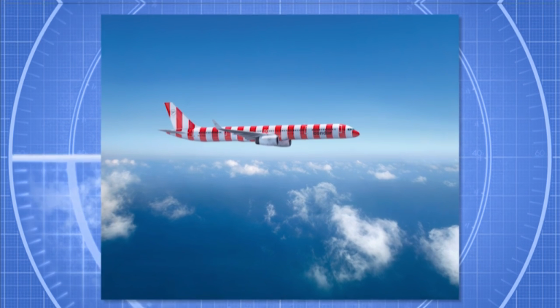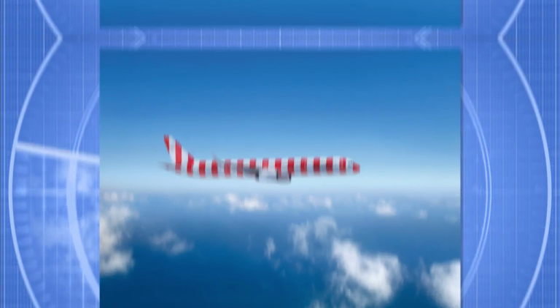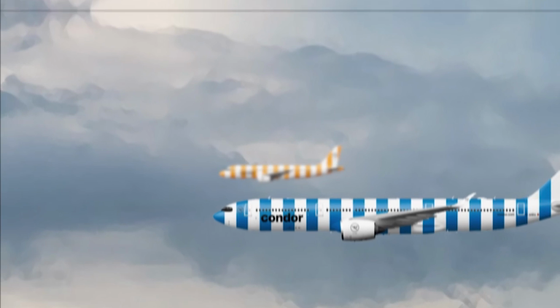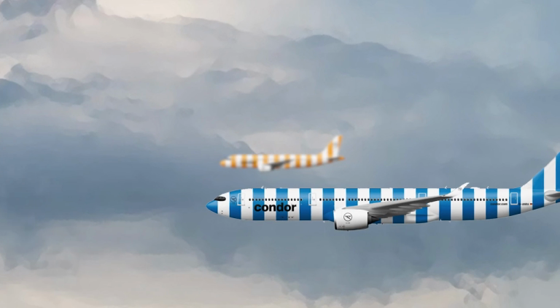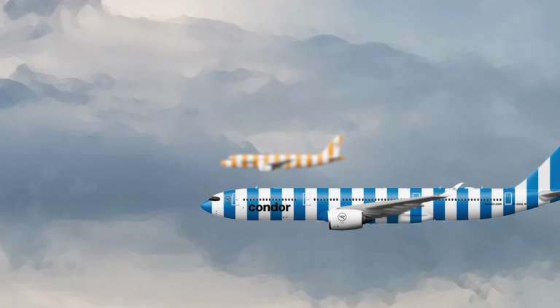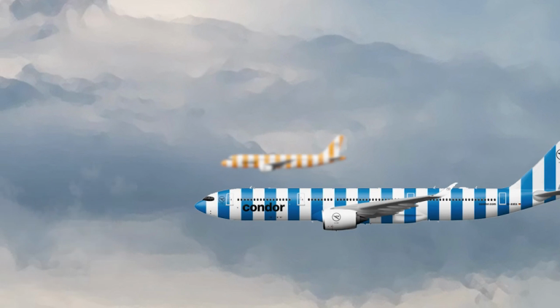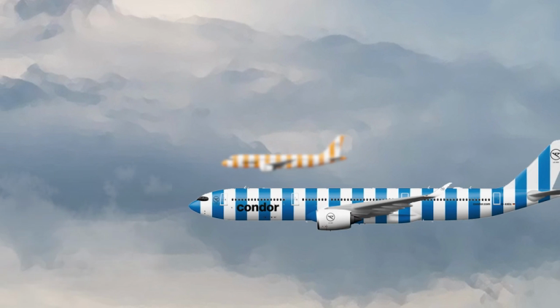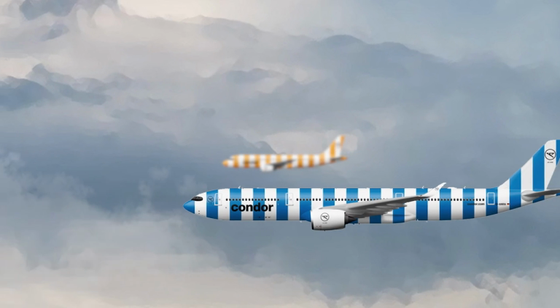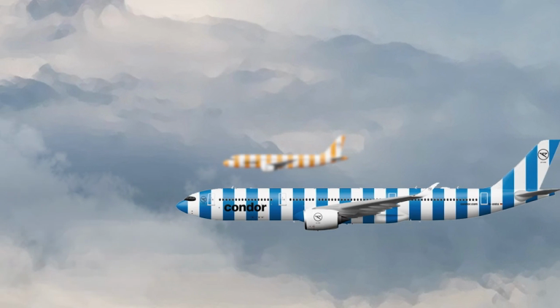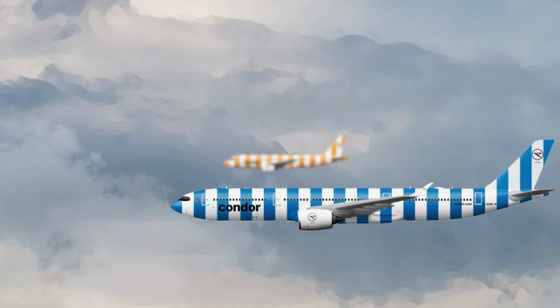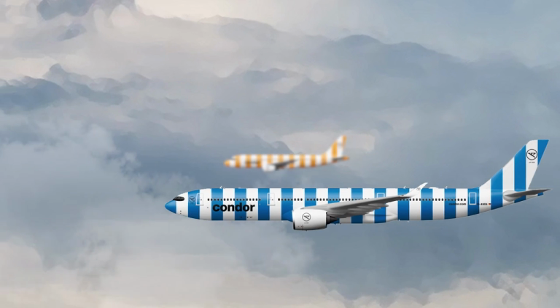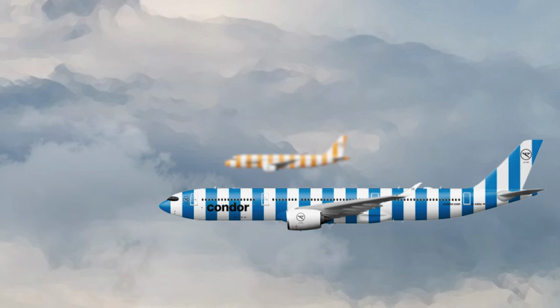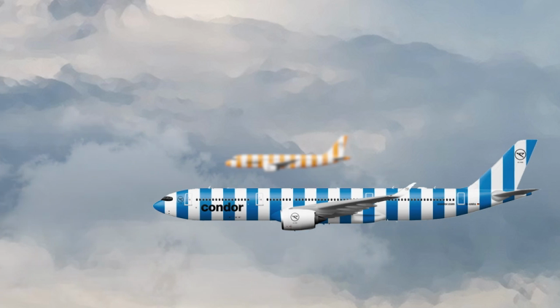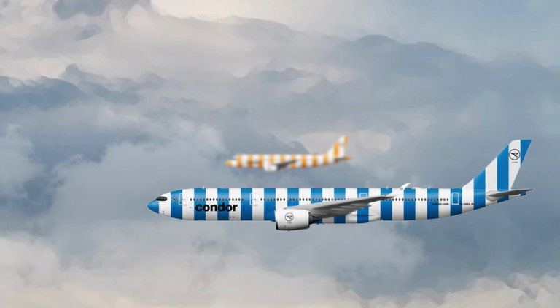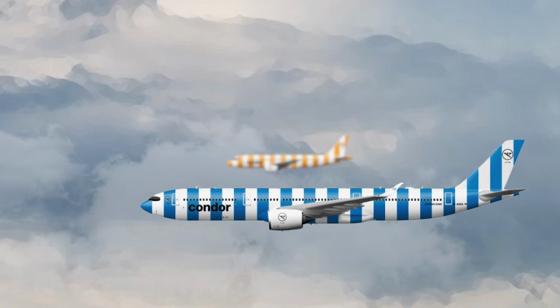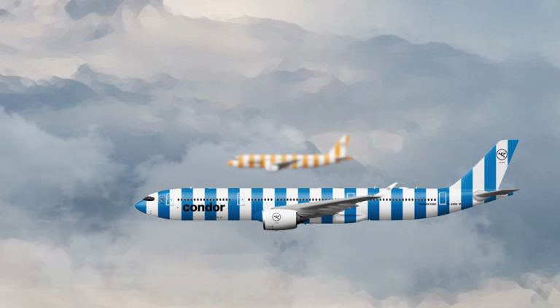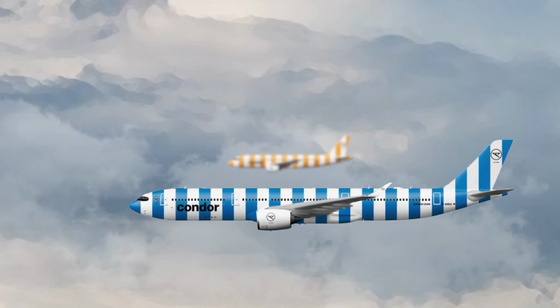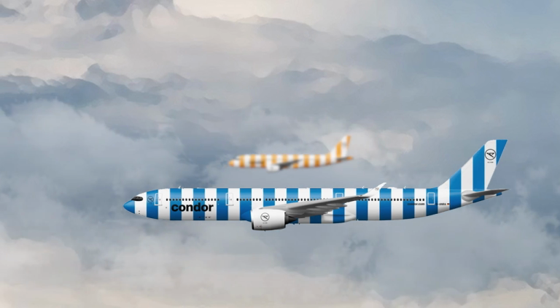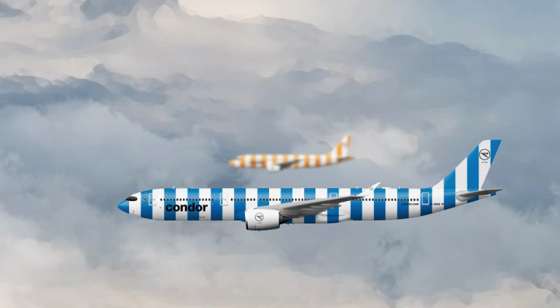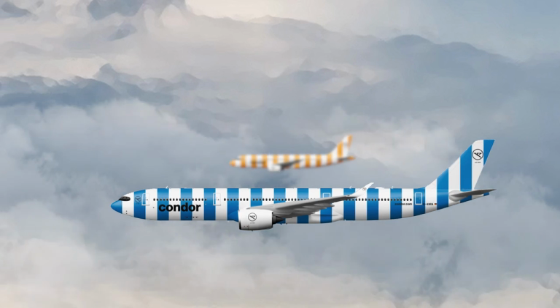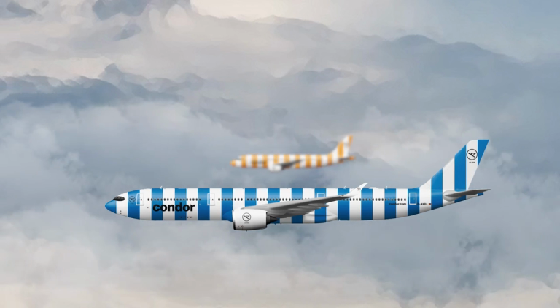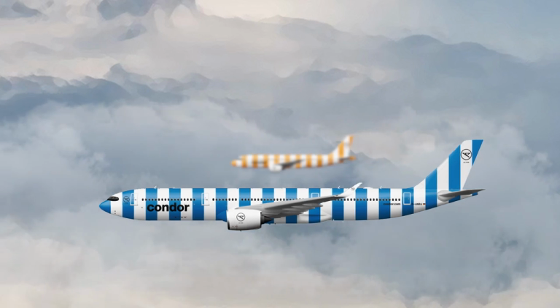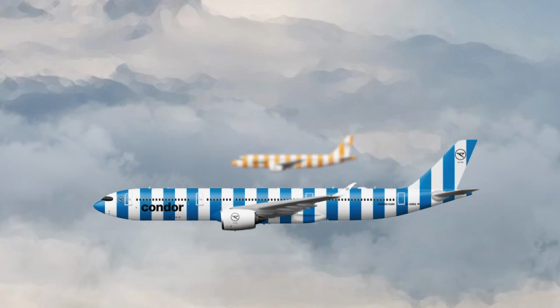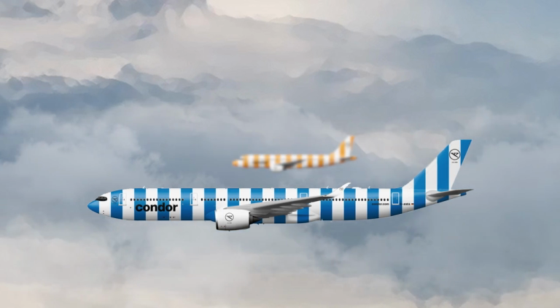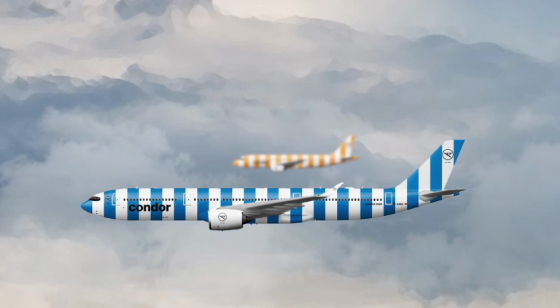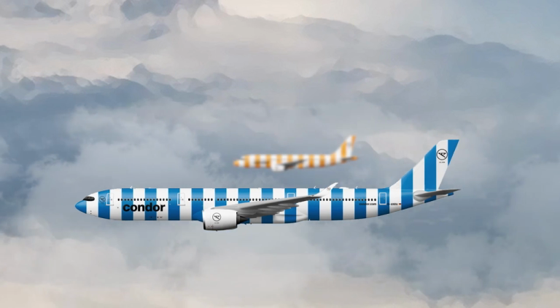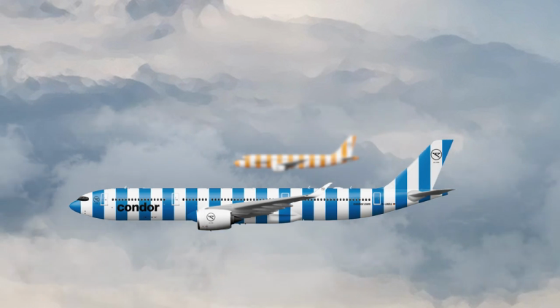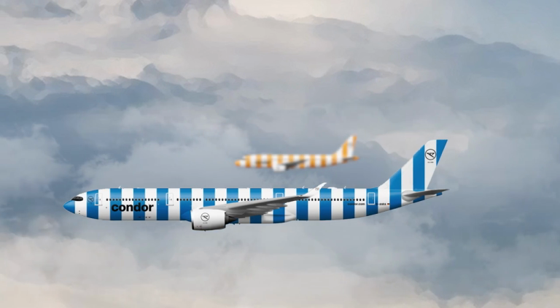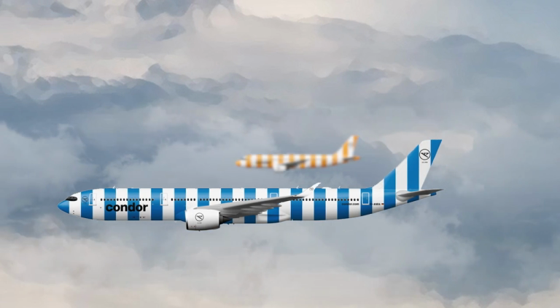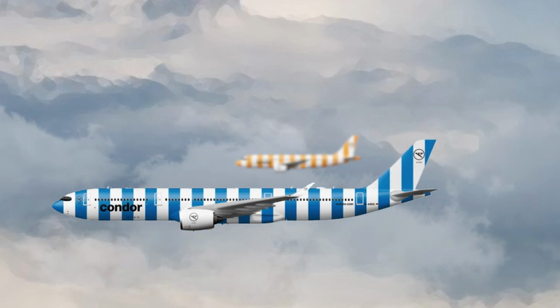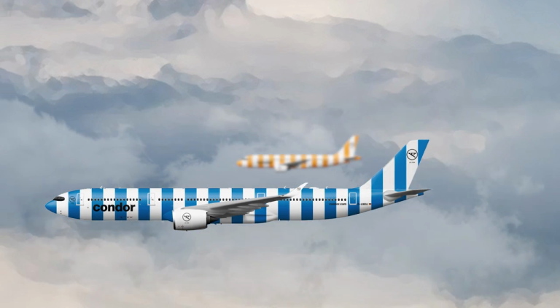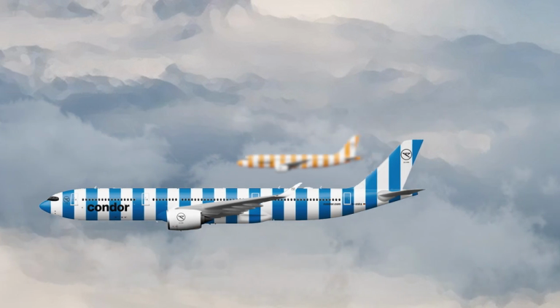The six aircraft are predominantly scheduled to fly to Majorca, Greece, the Canary Islands, and Egypt.